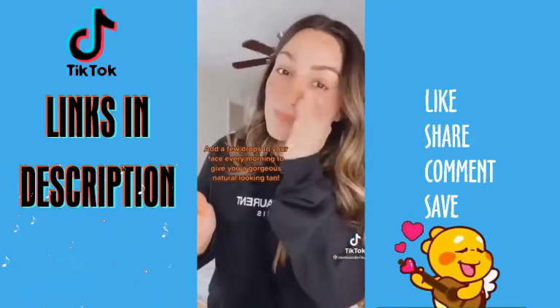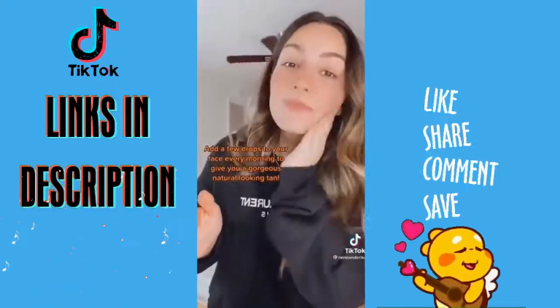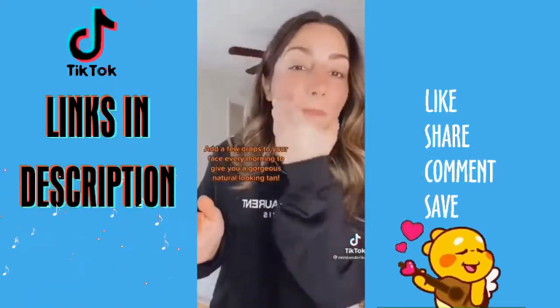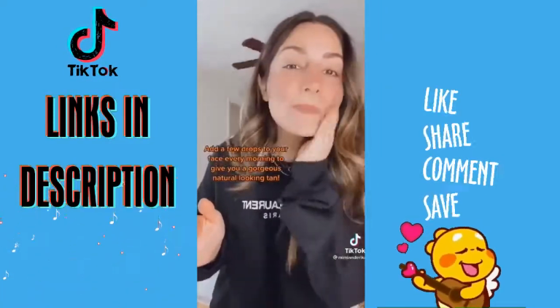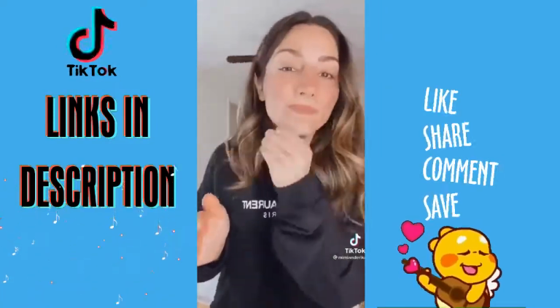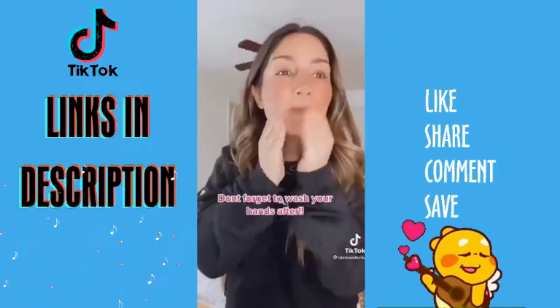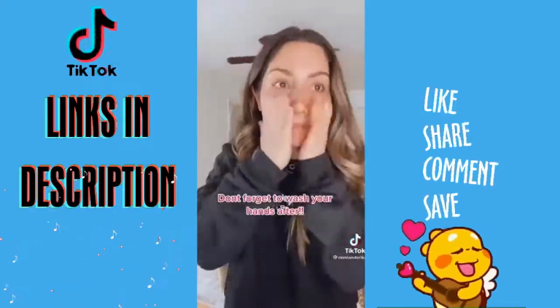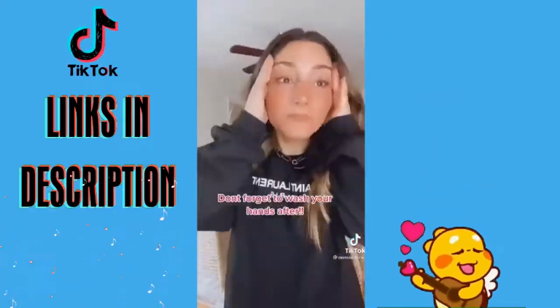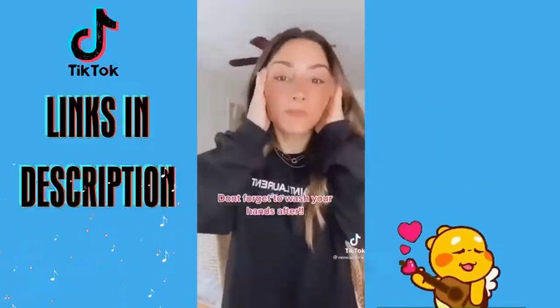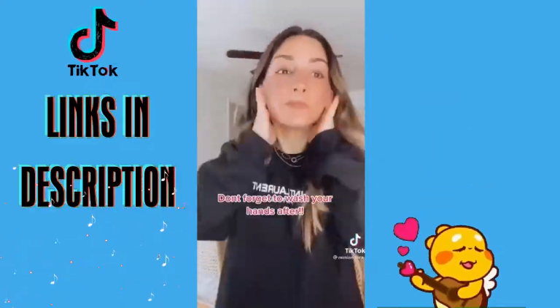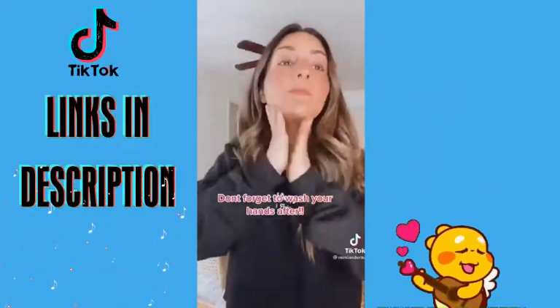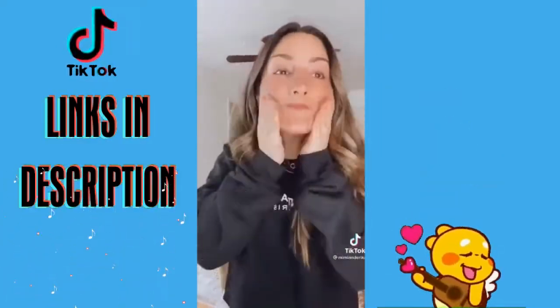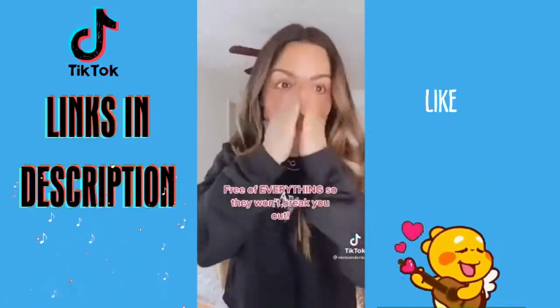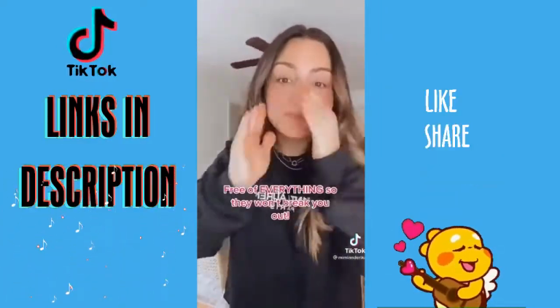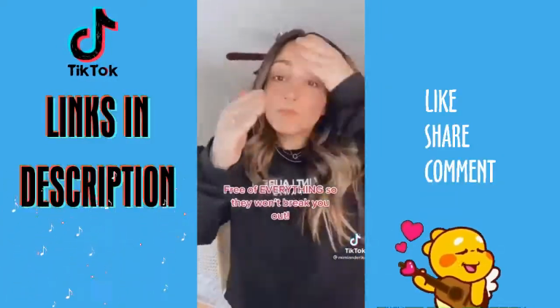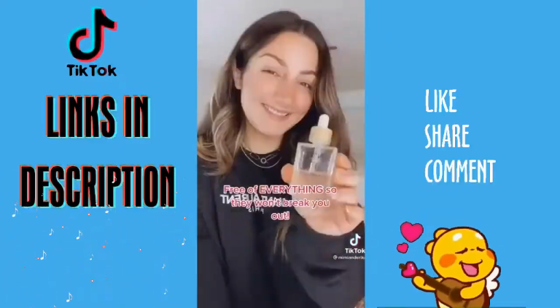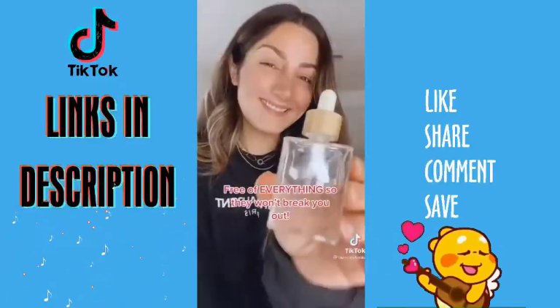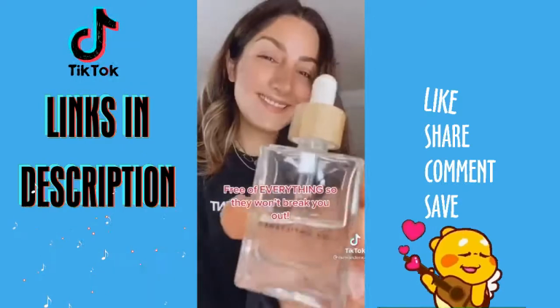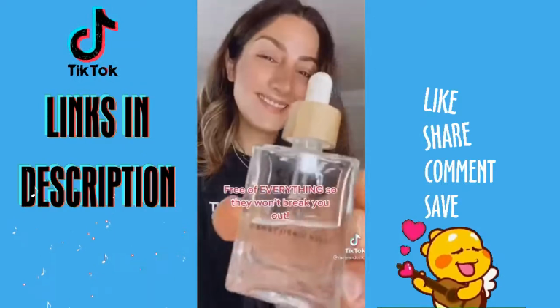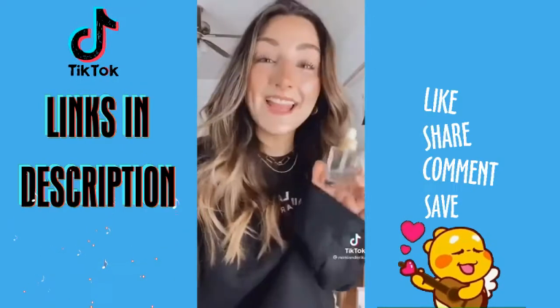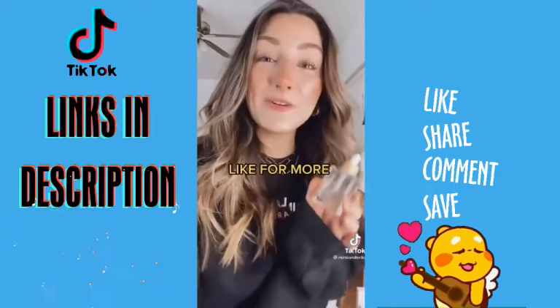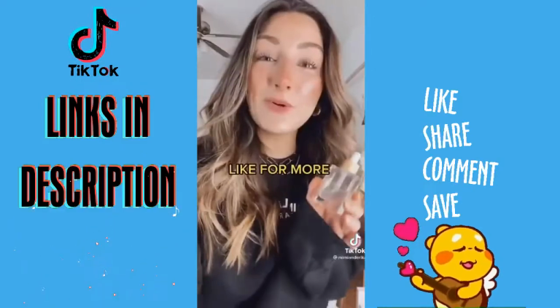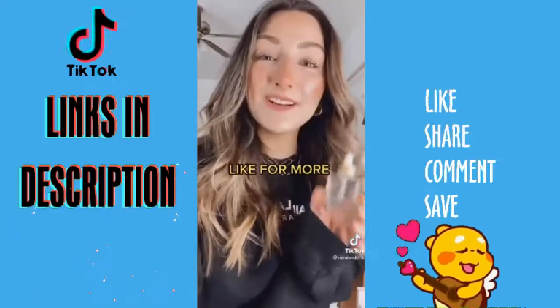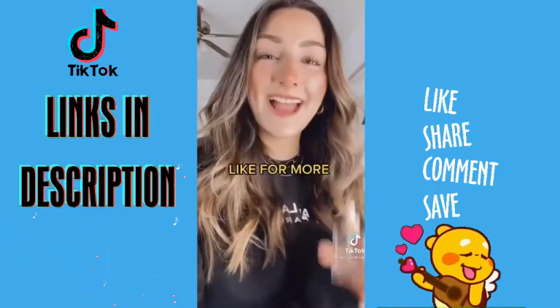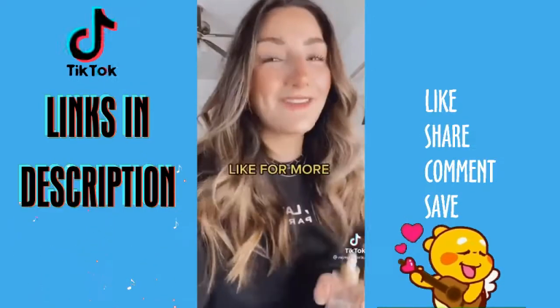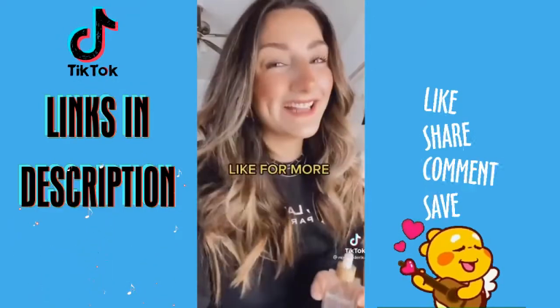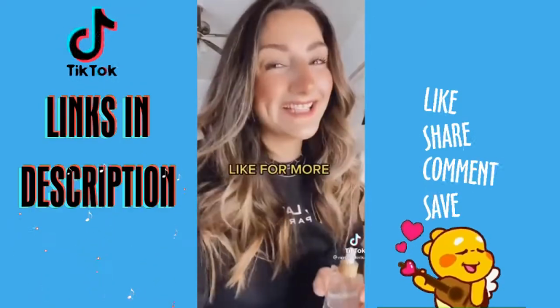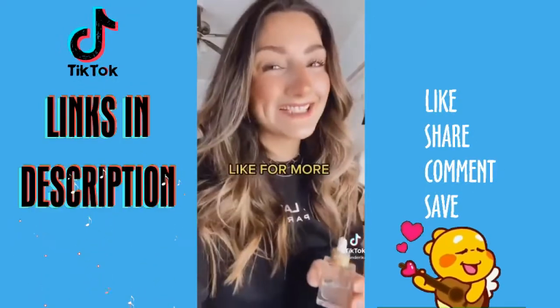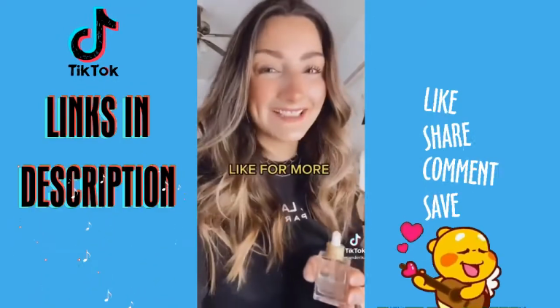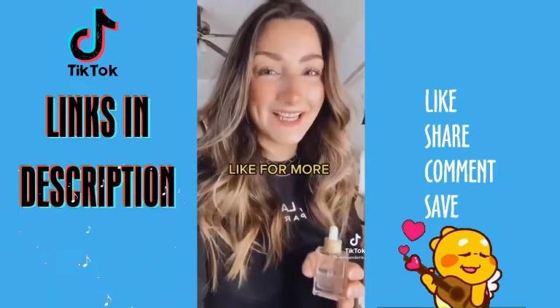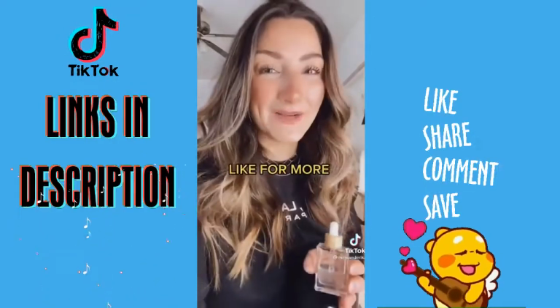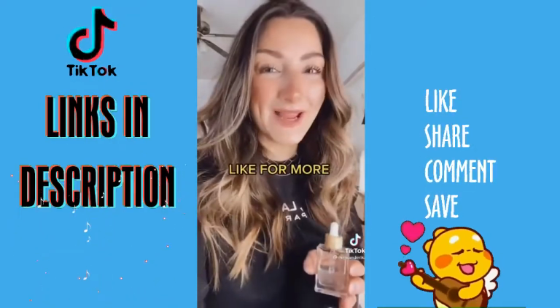It's free of fragrance, parabens, paraffins, sulfates, silicones, phthalates, and gluten. Like for more — everything's tagged in the link in our bio.